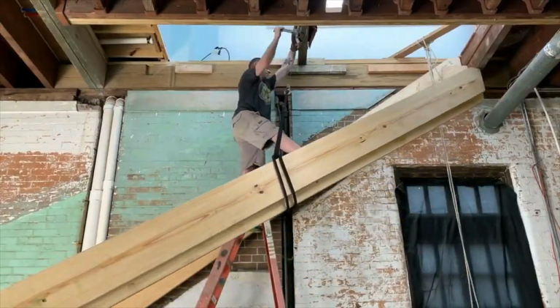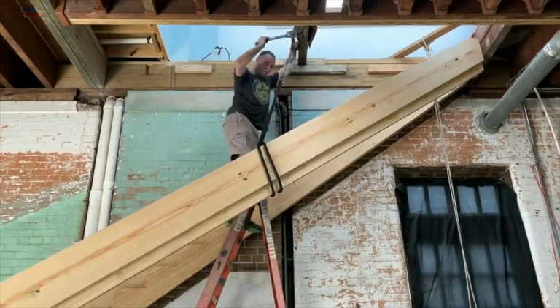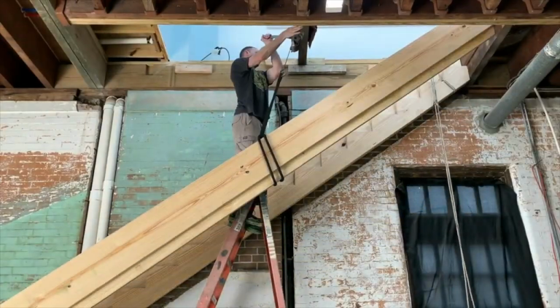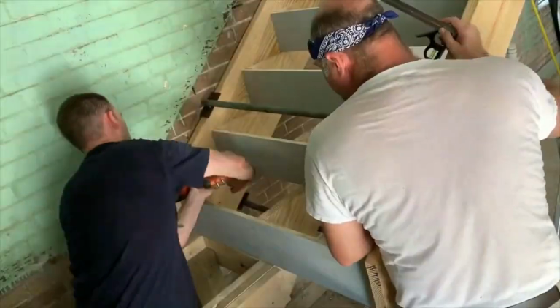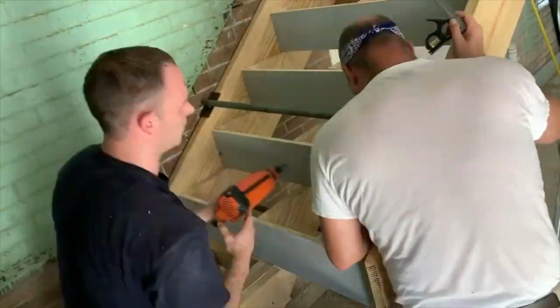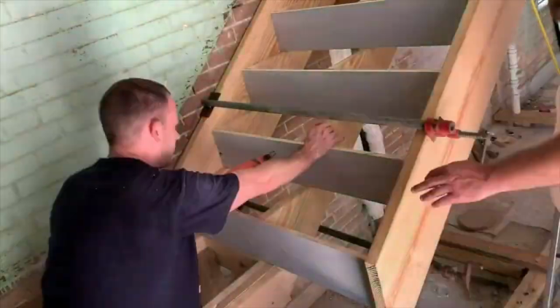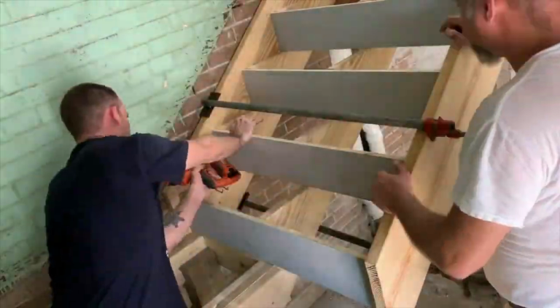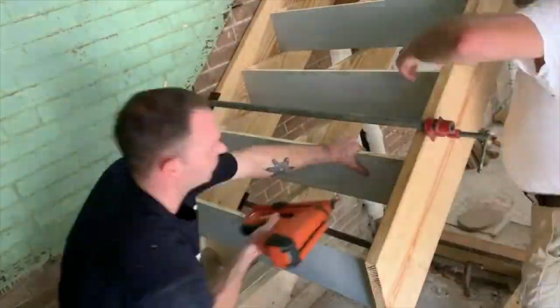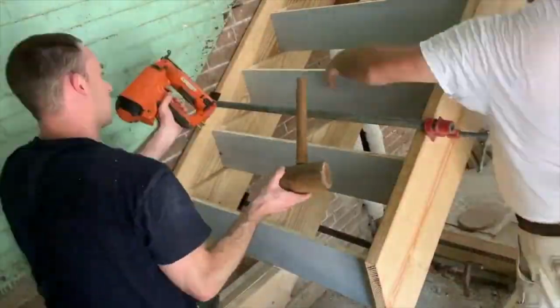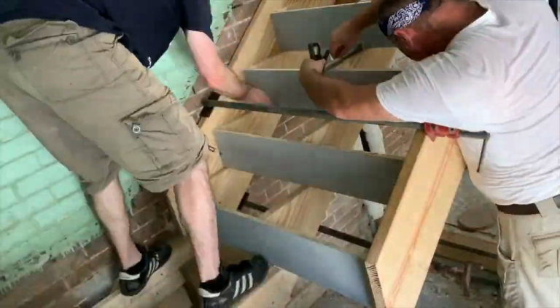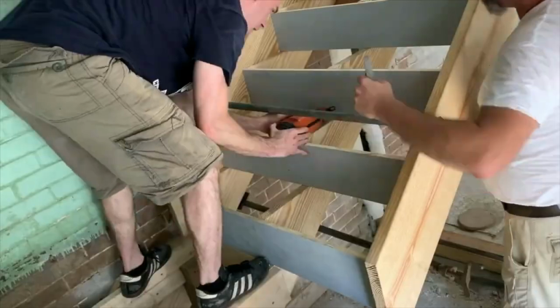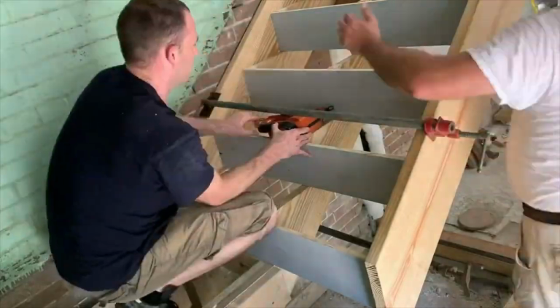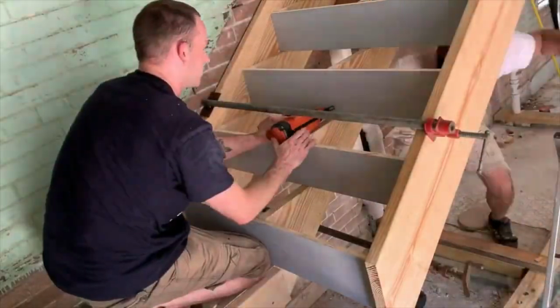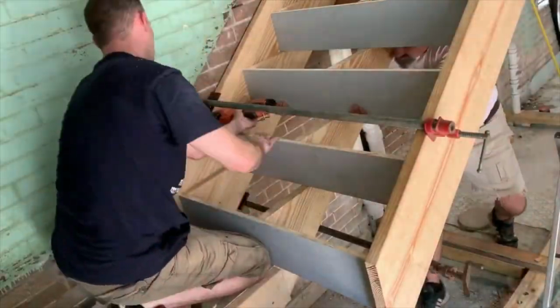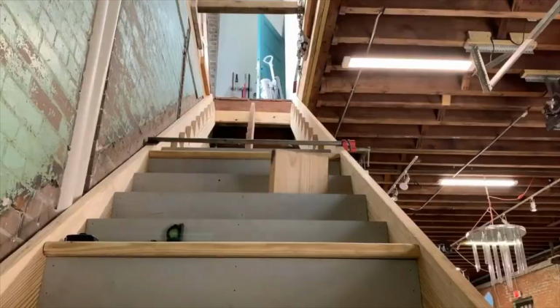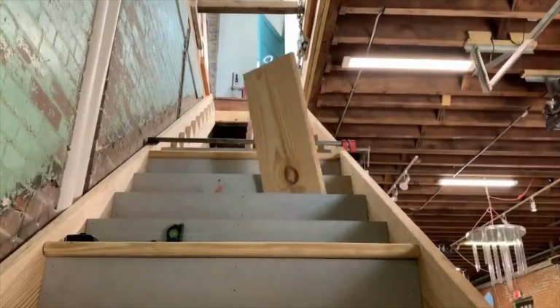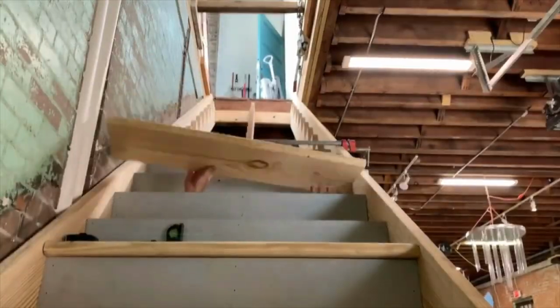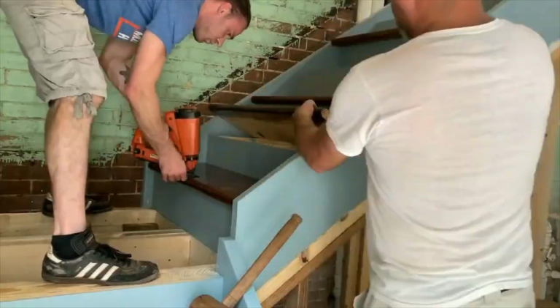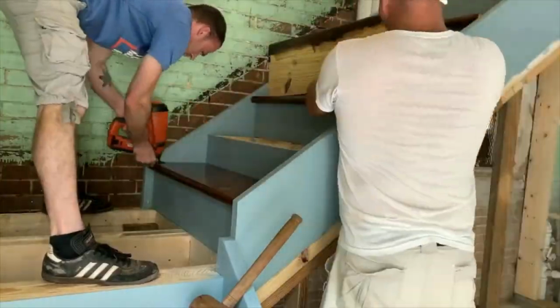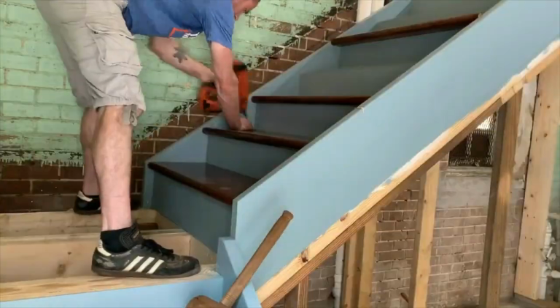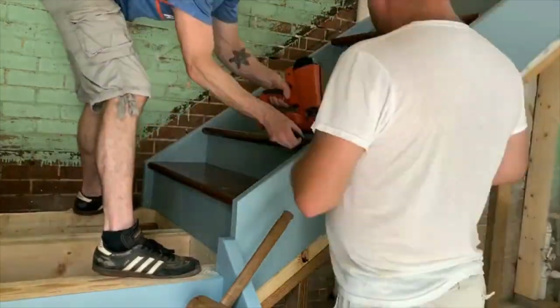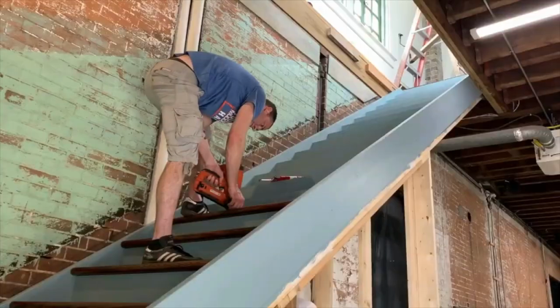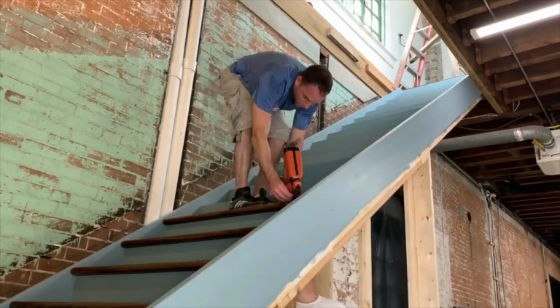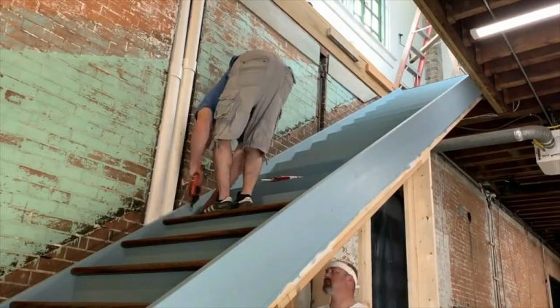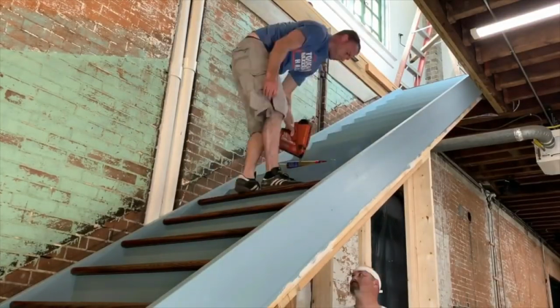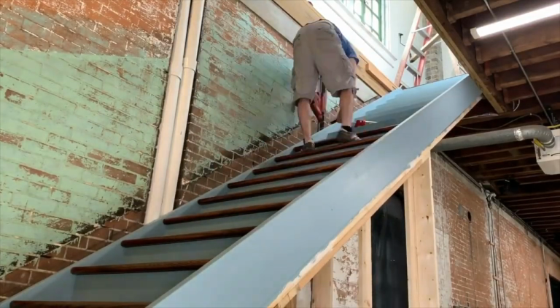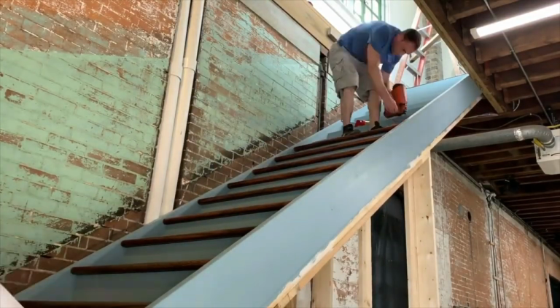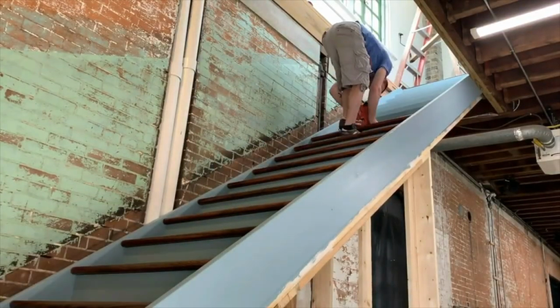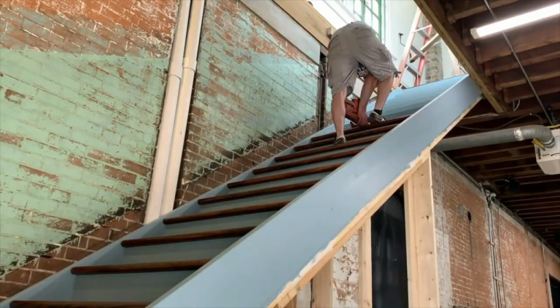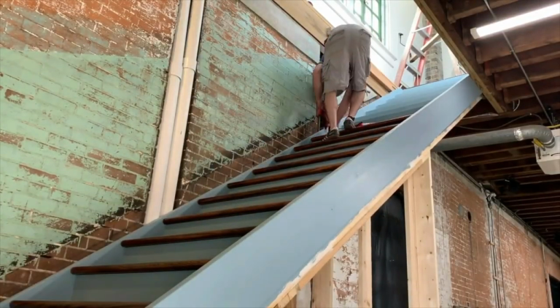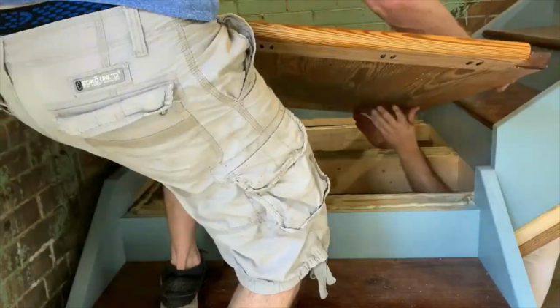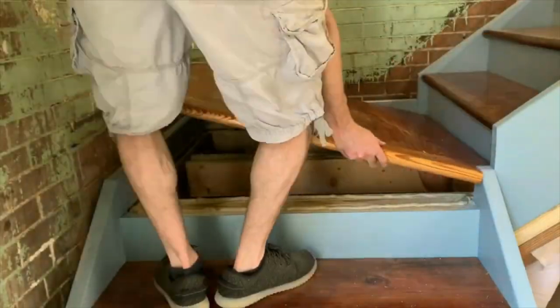A couple years ago, we tore down our staircase, which was riddled with termite damage and threatening to collapse at any moment, and we built a new one.